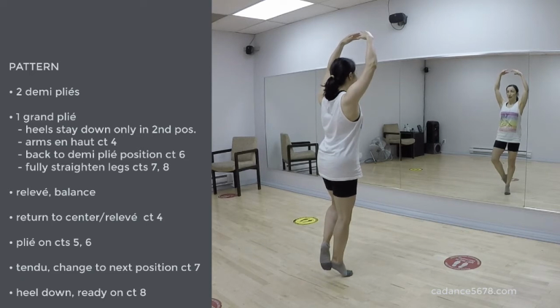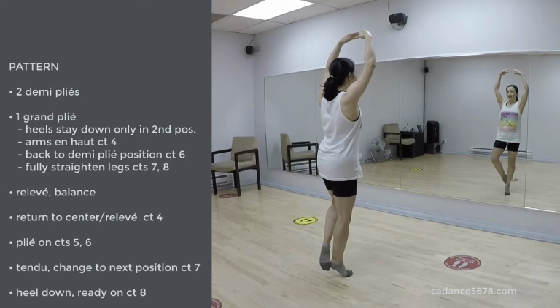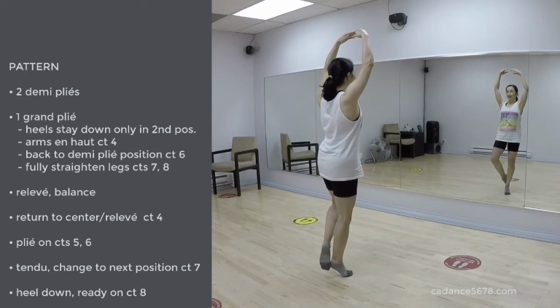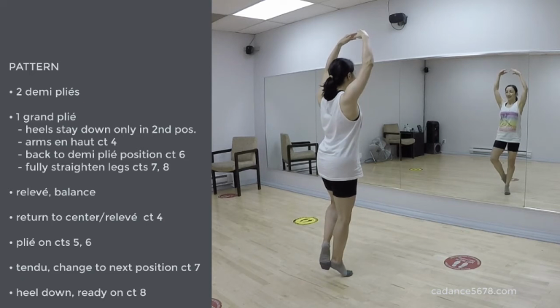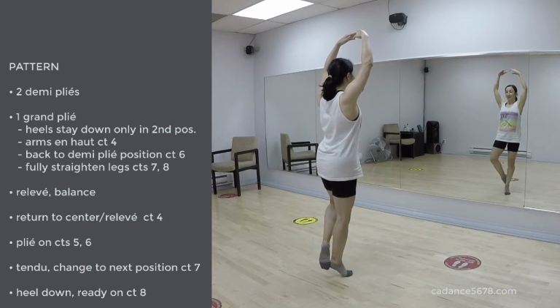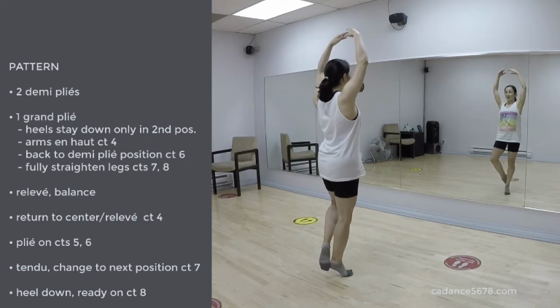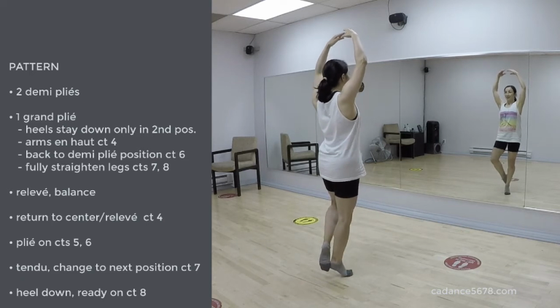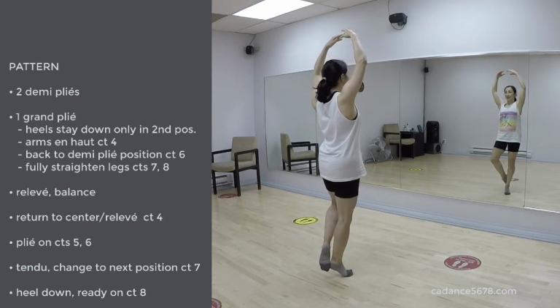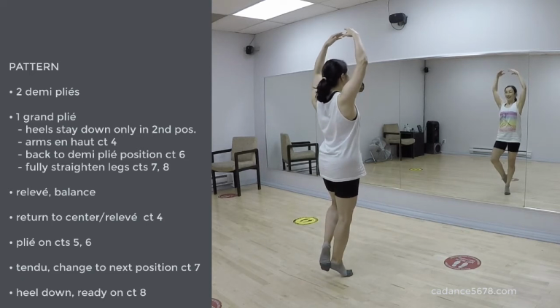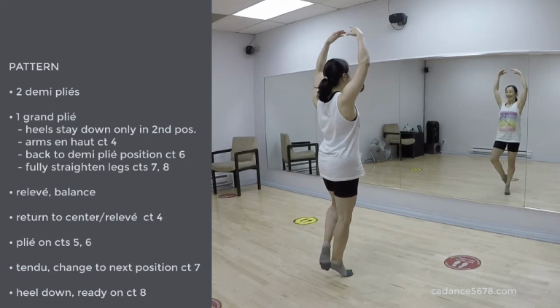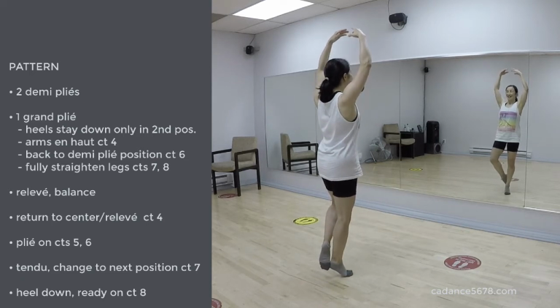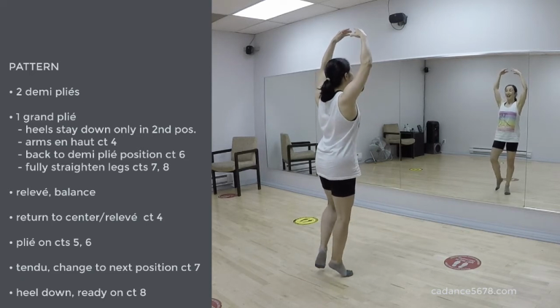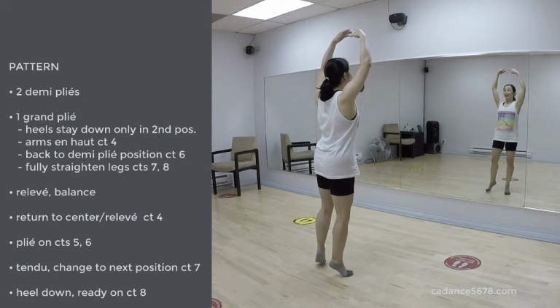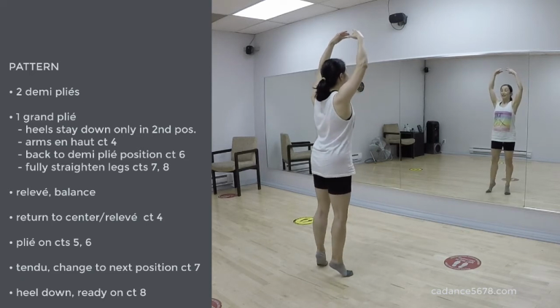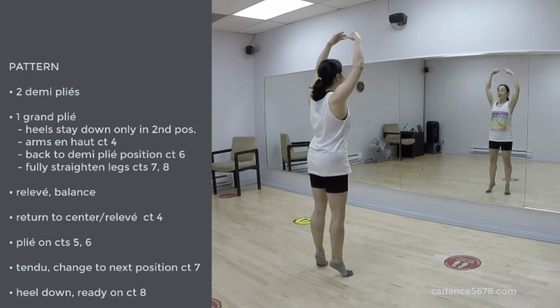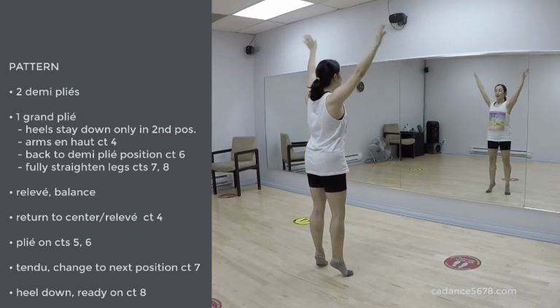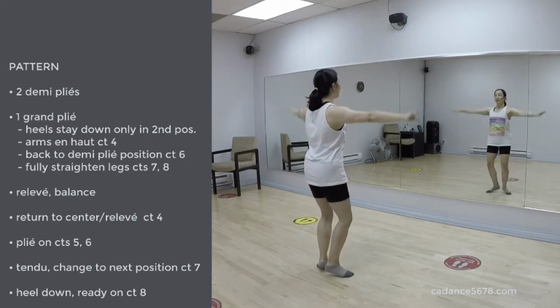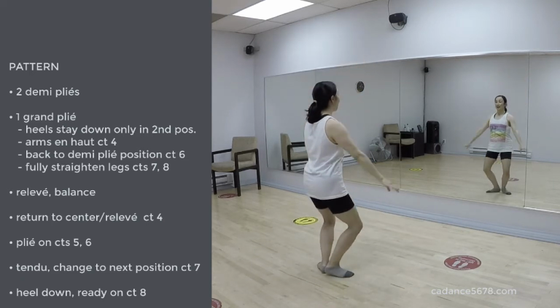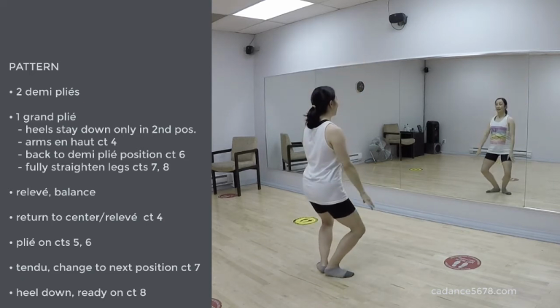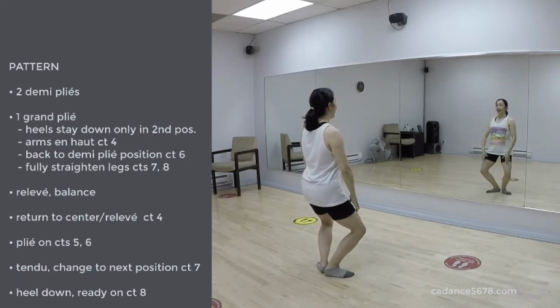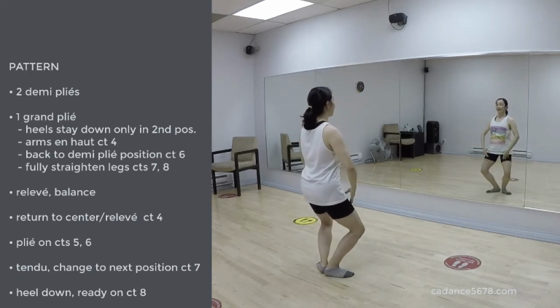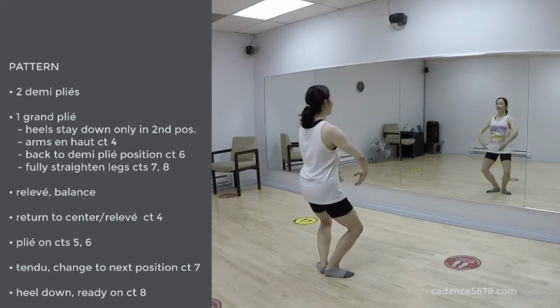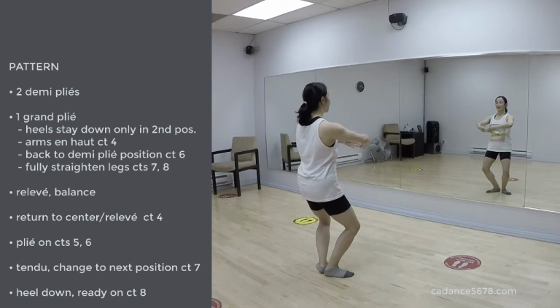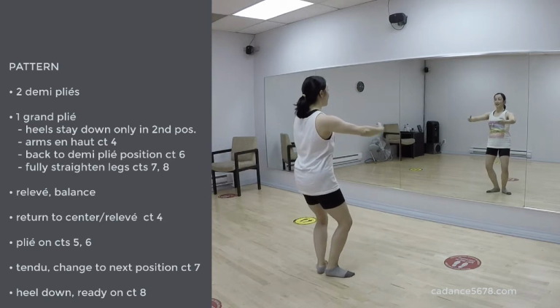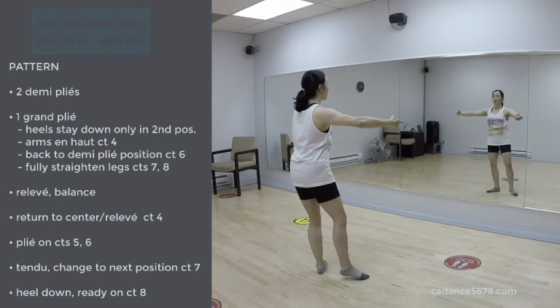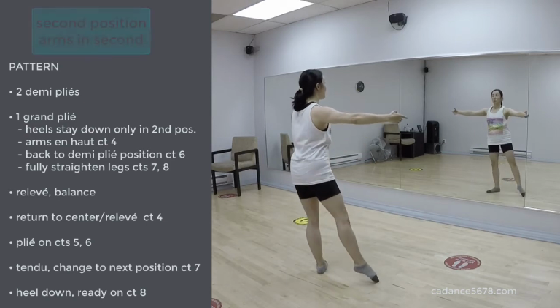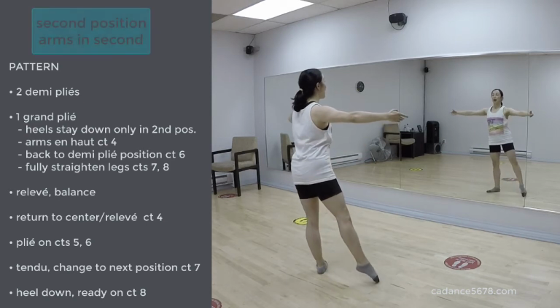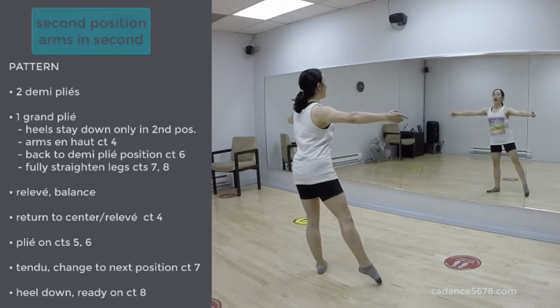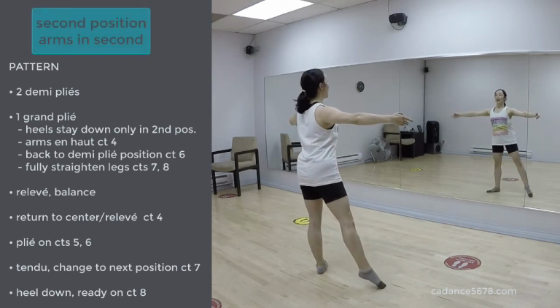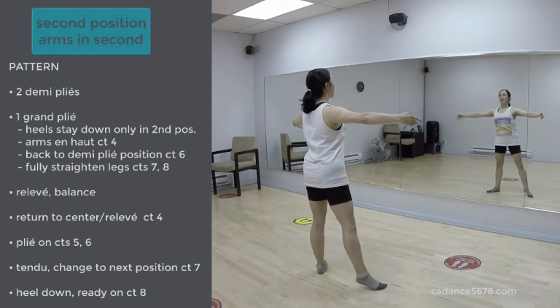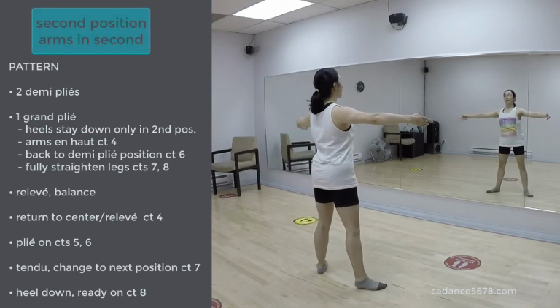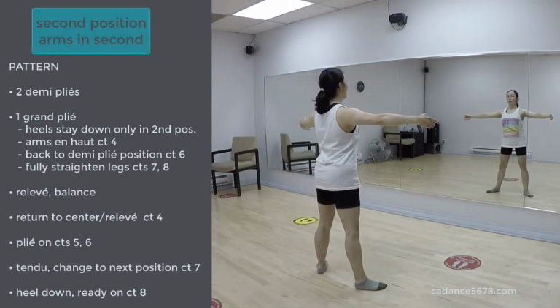1, 2, 3, relevé. 4, plié. 5, 6, tendu à la seconde.